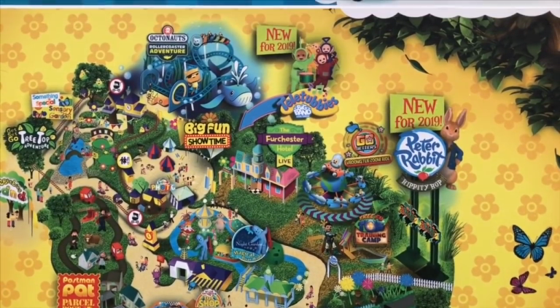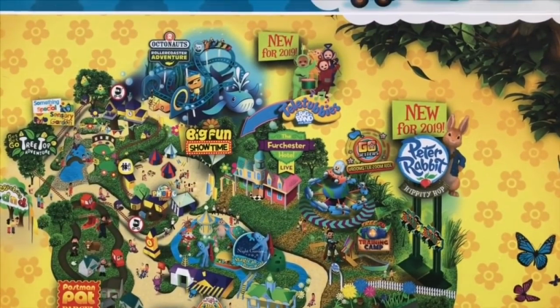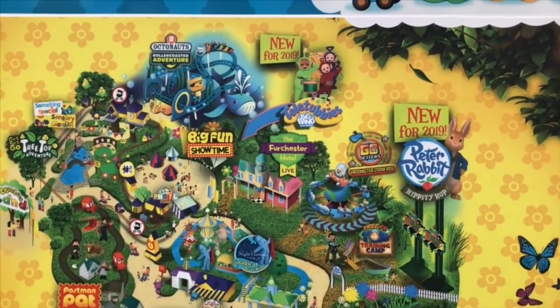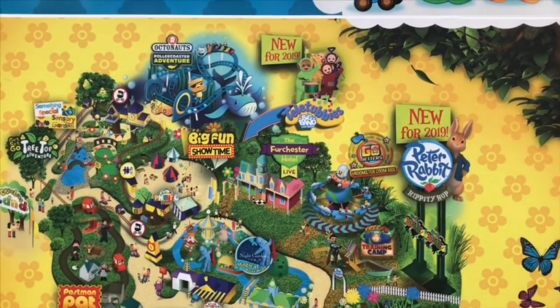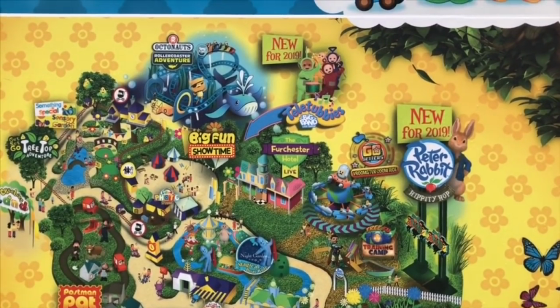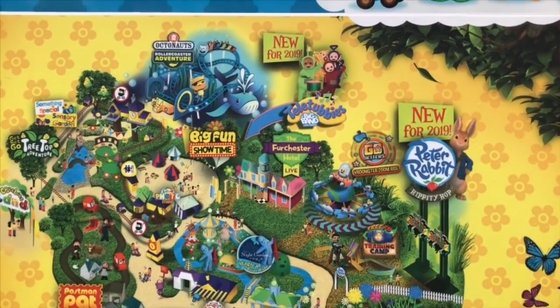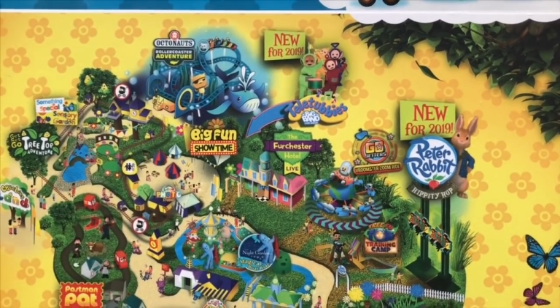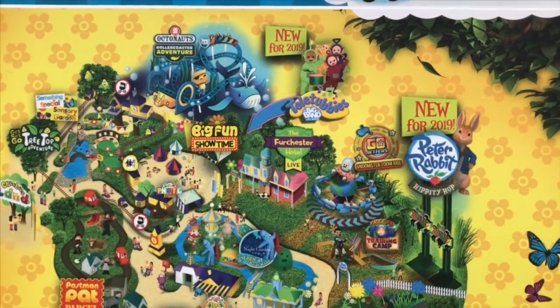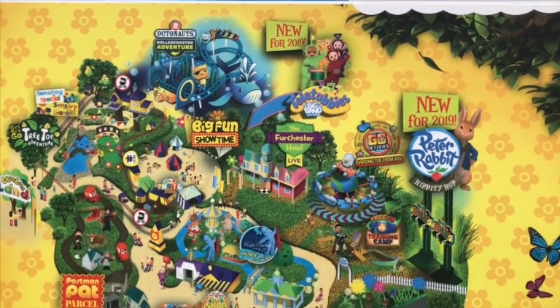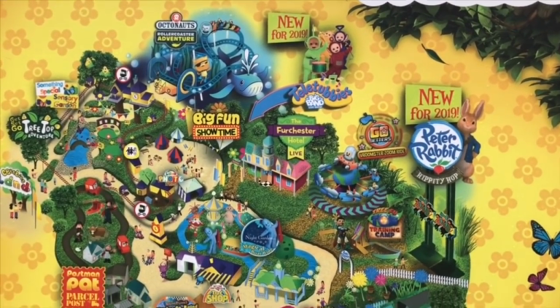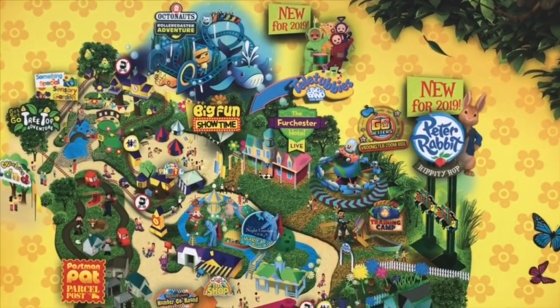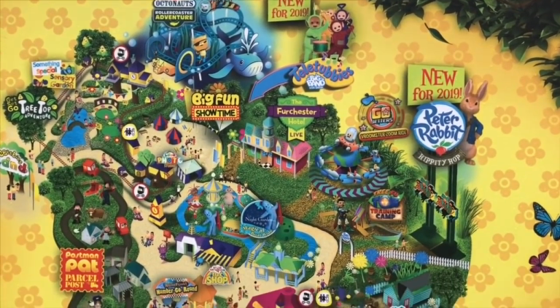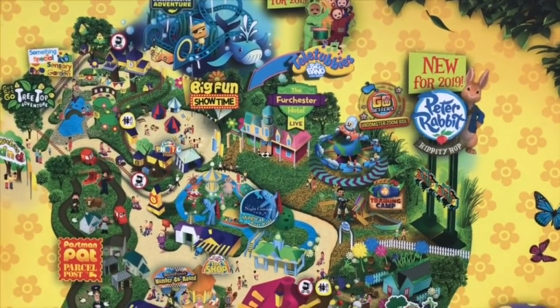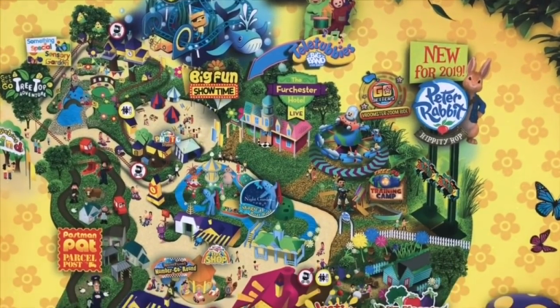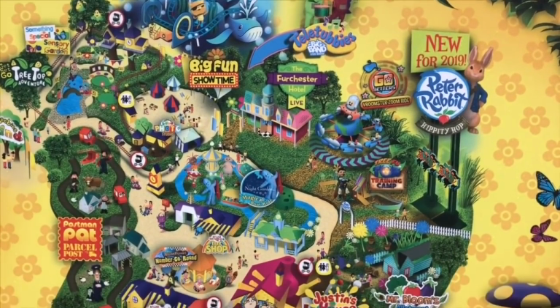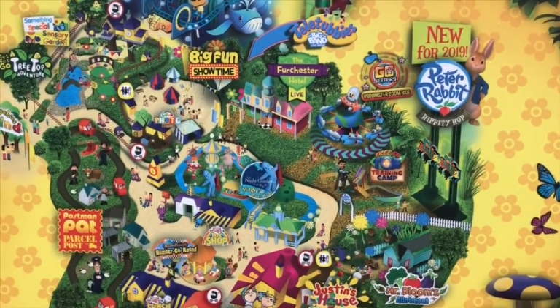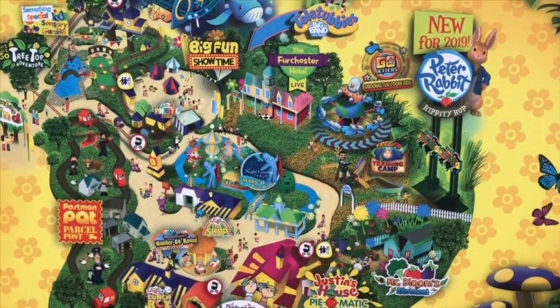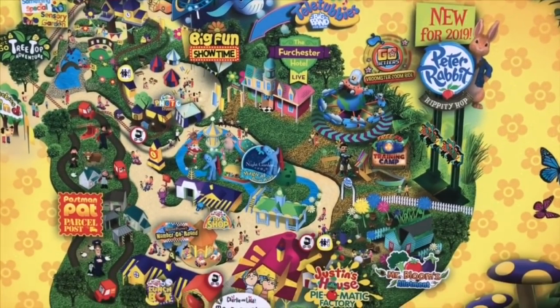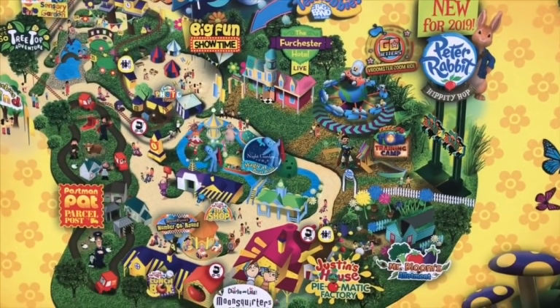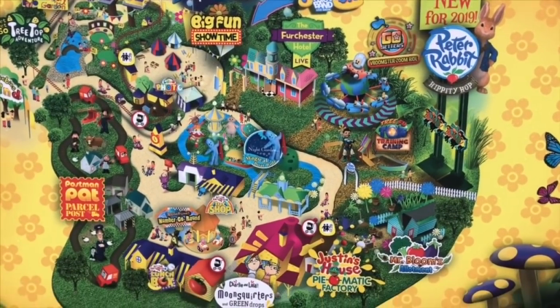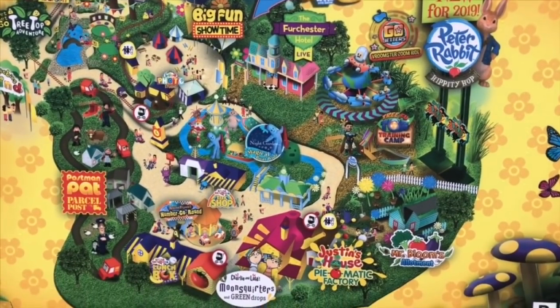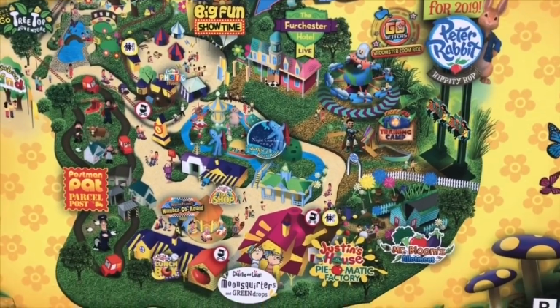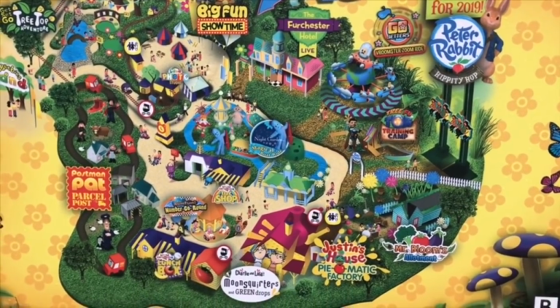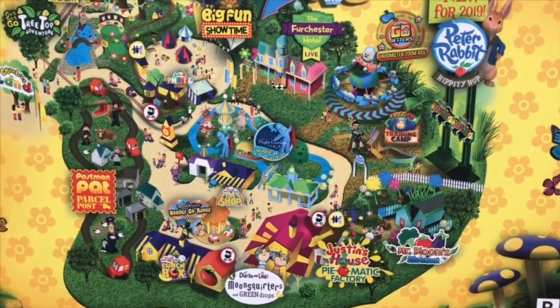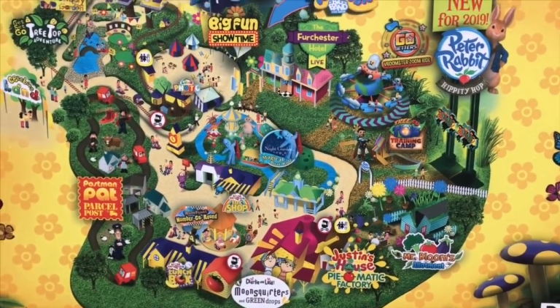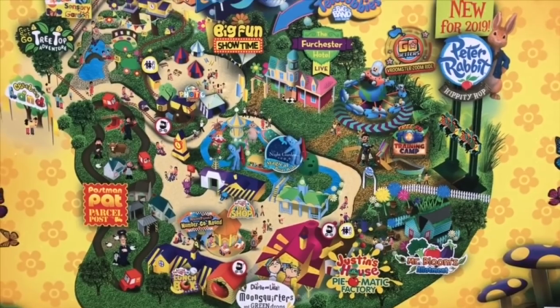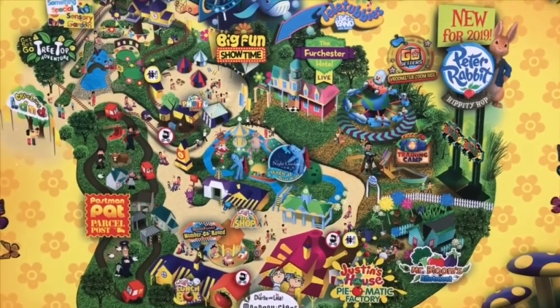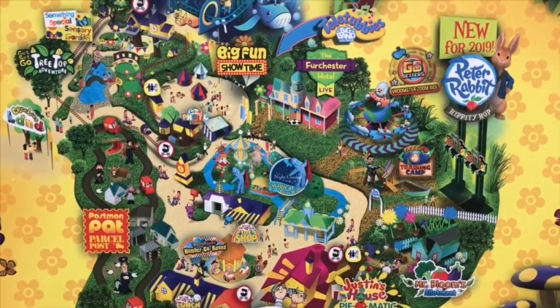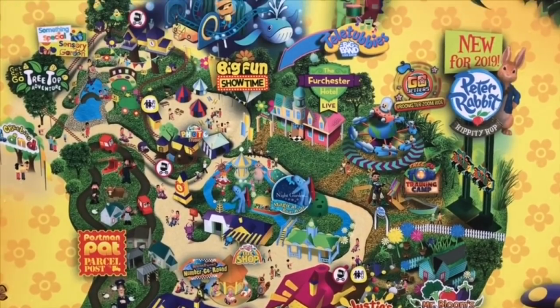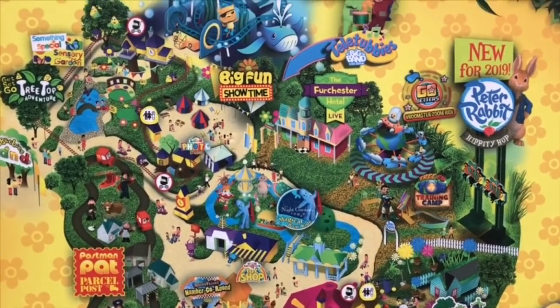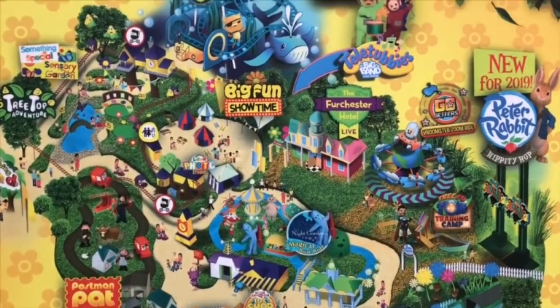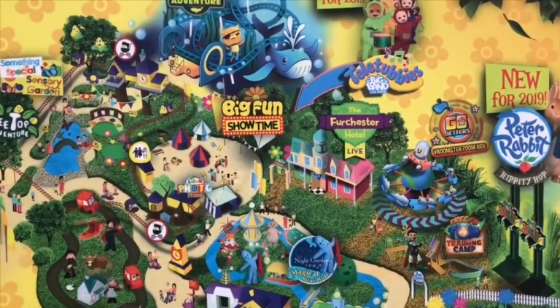Hello and welcome to Tiny Treasures. We continue our day at CBeebies Land at Alton Towers.